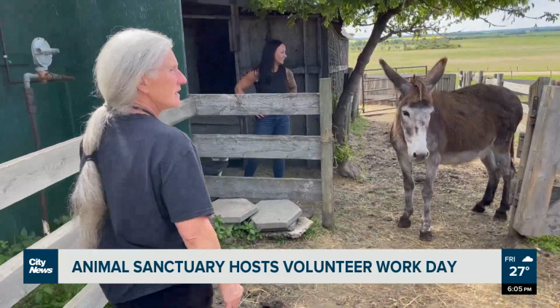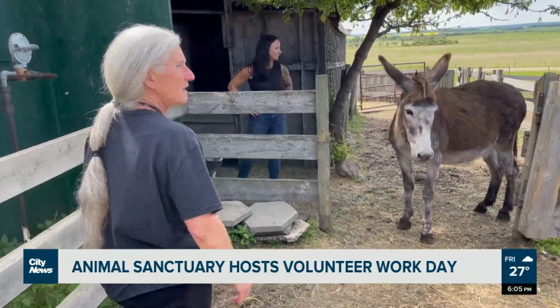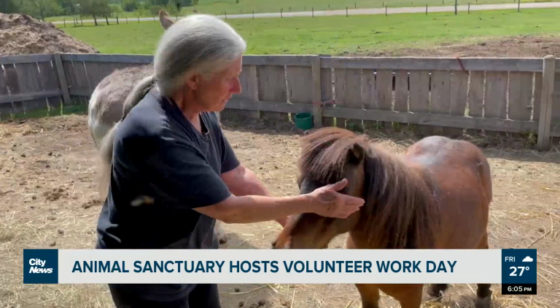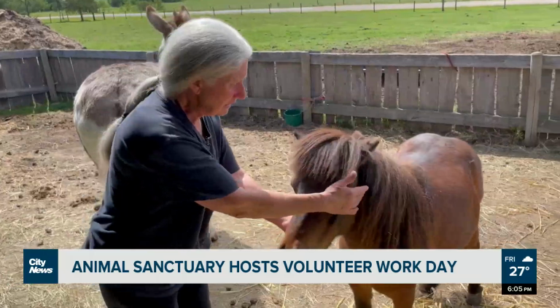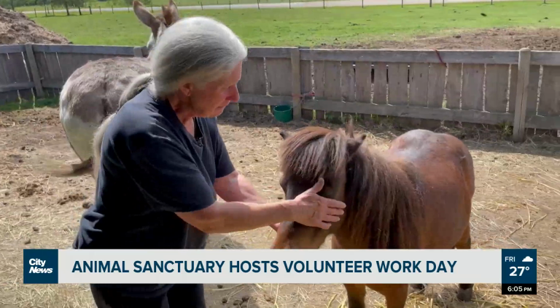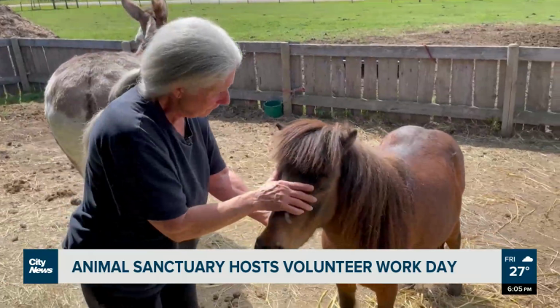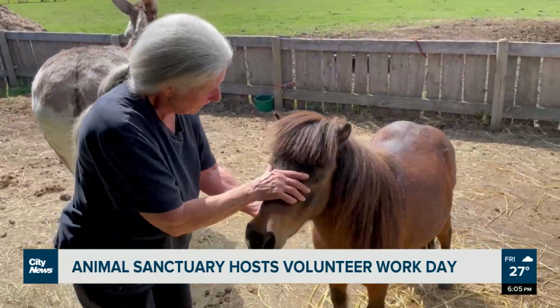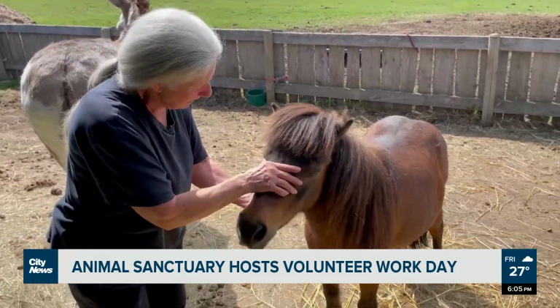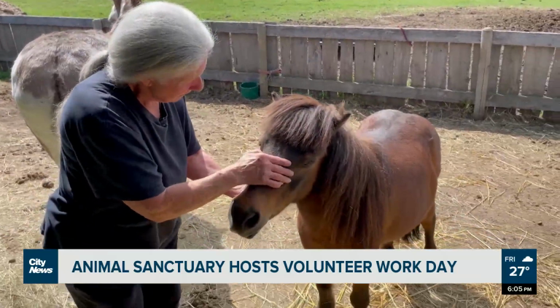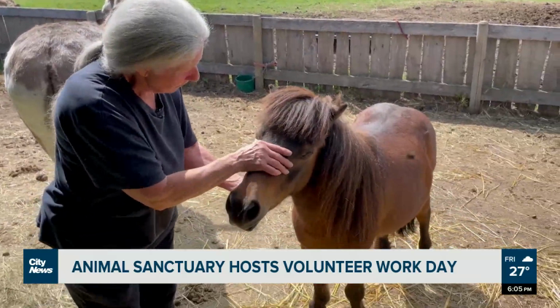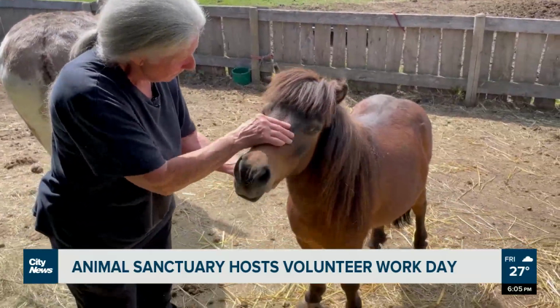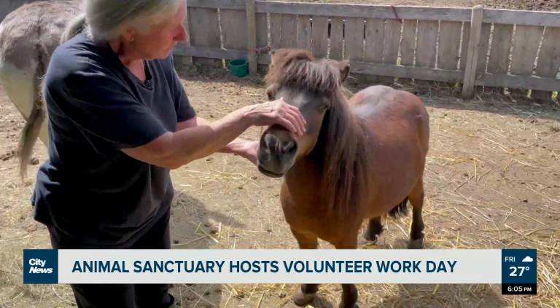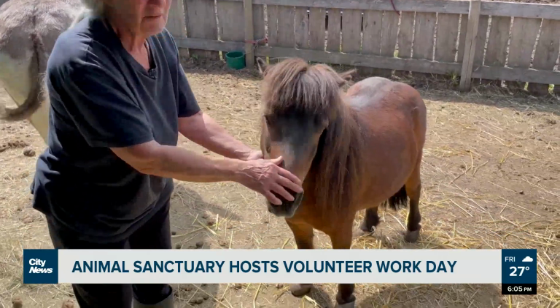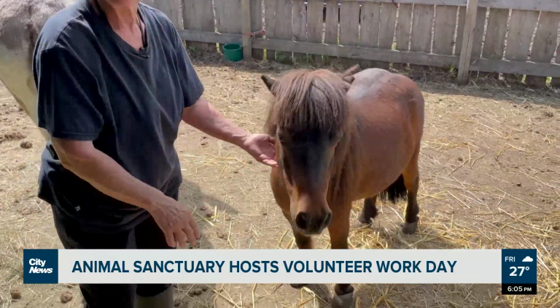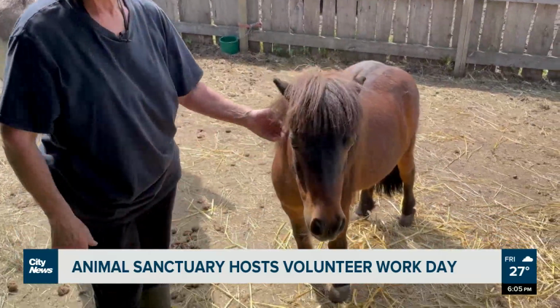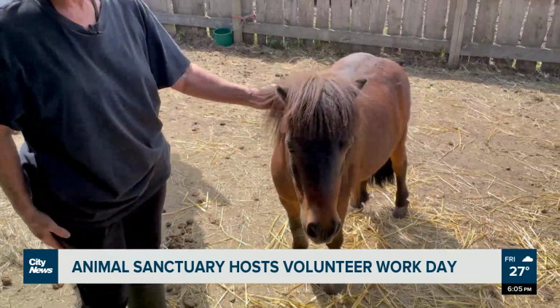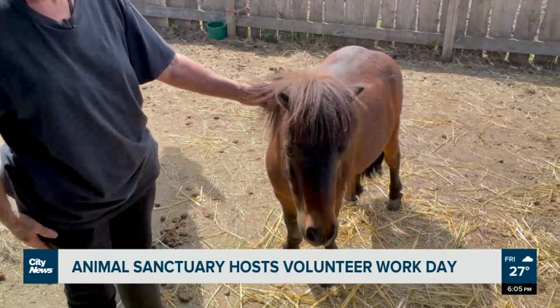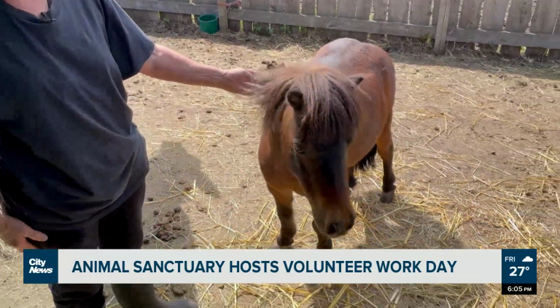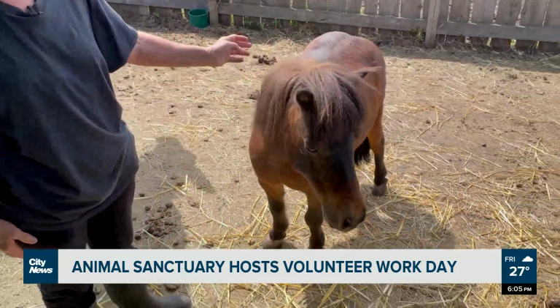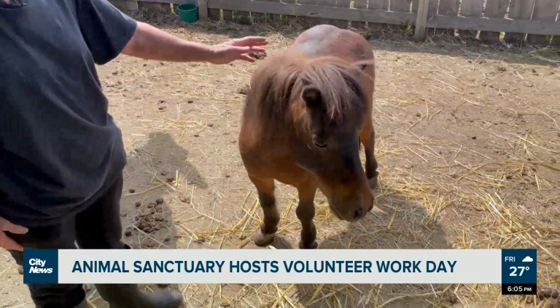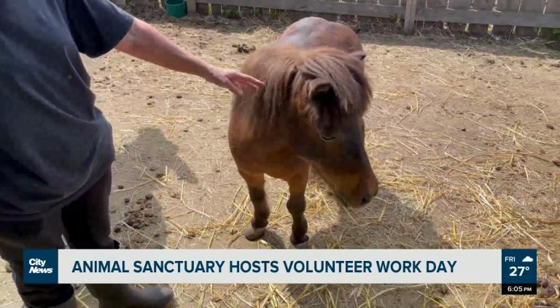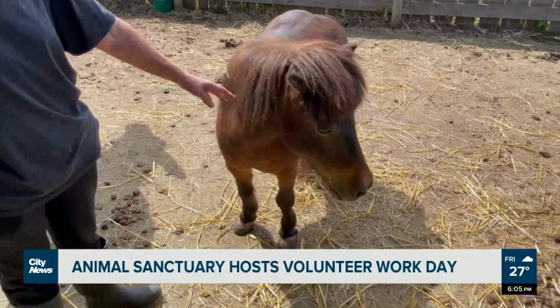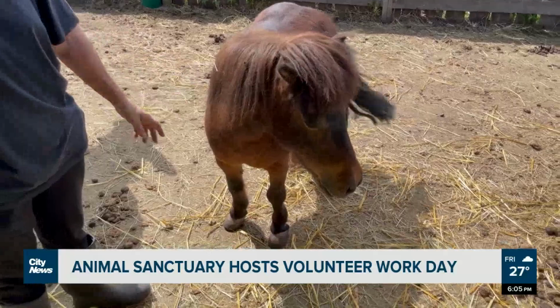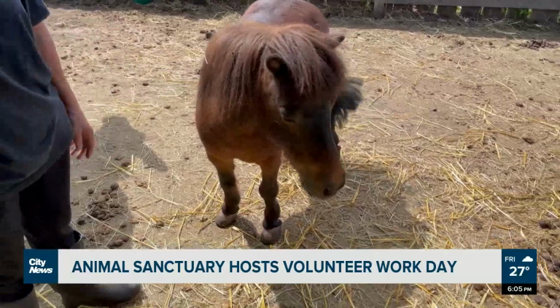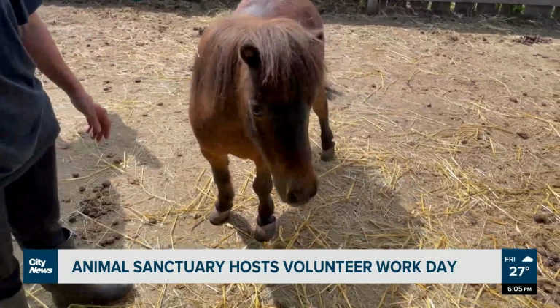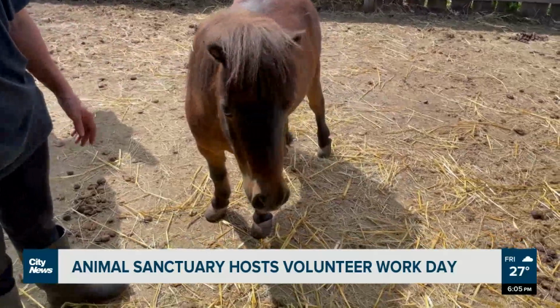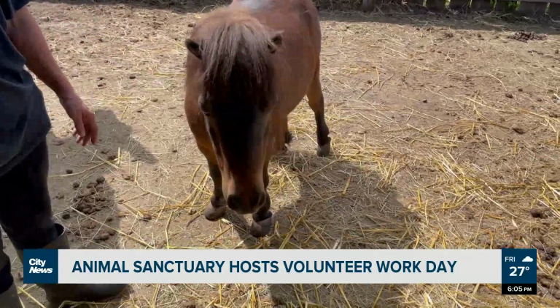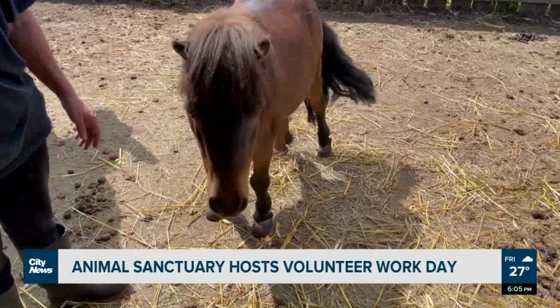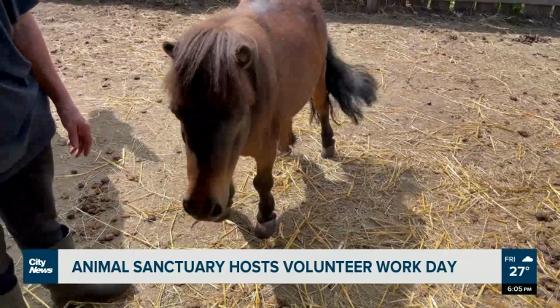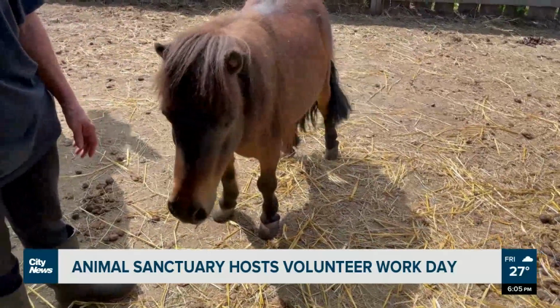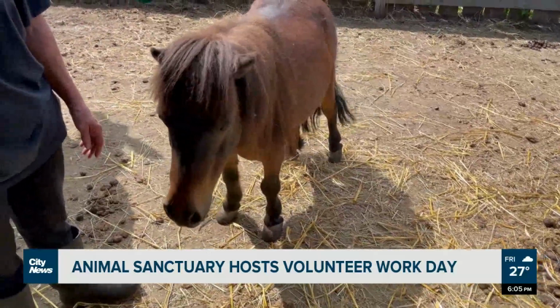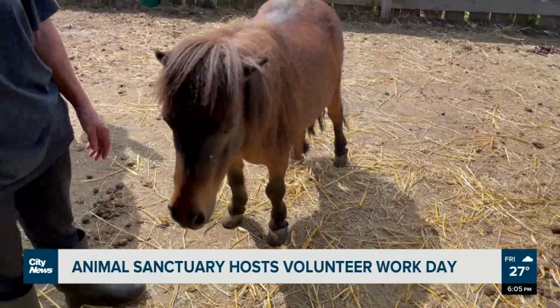This is Houdini. We know nothing about Houdini. We found him here about 15 years ago — he got pushed through the fence.